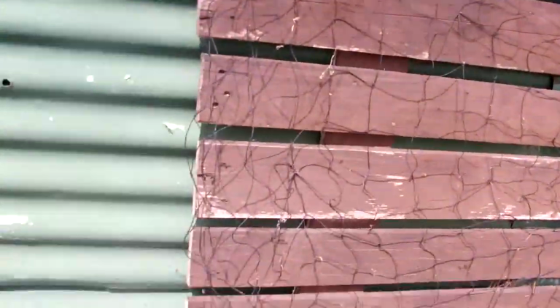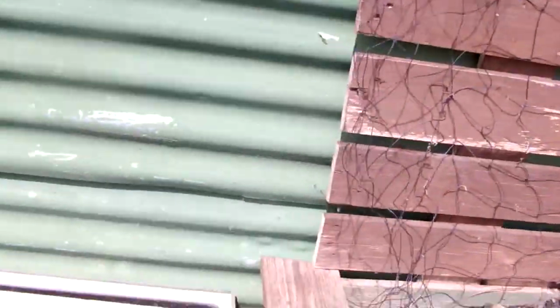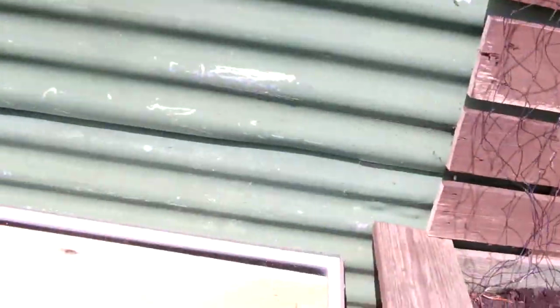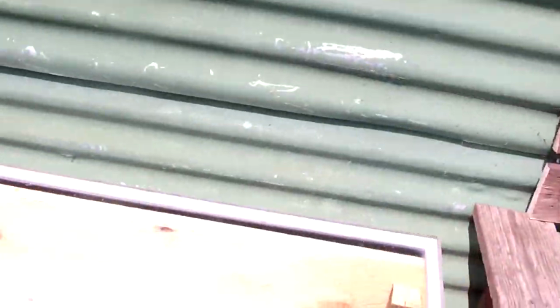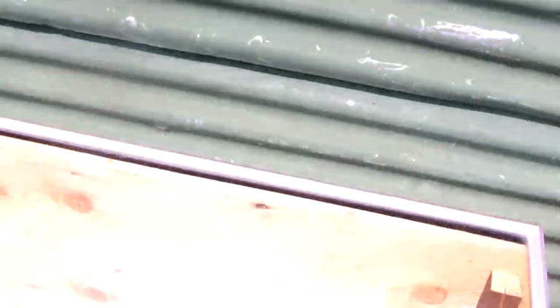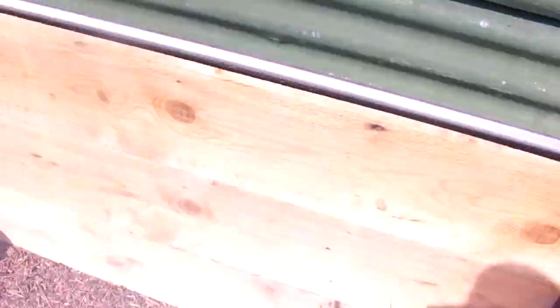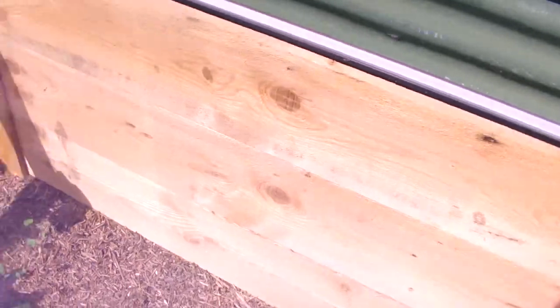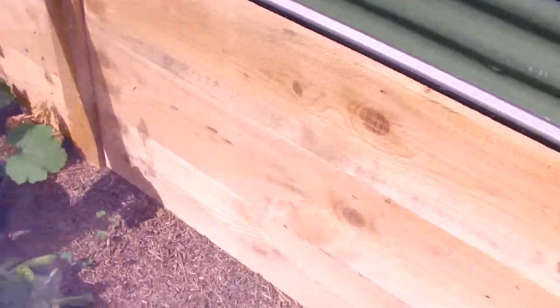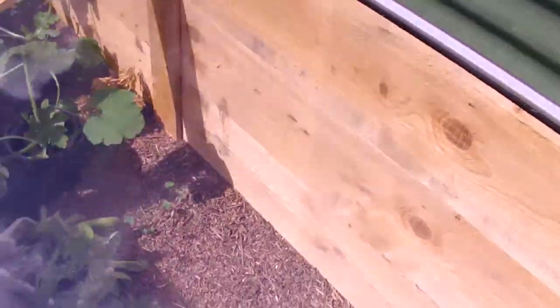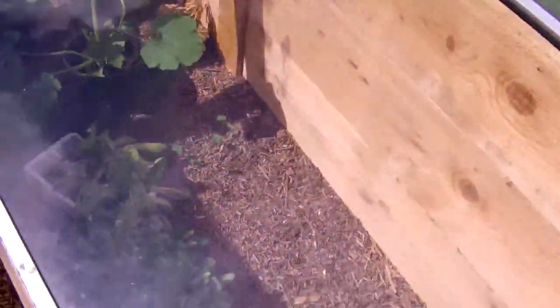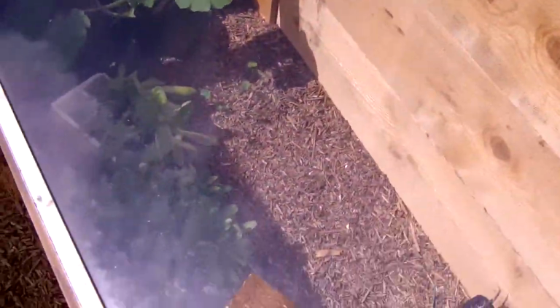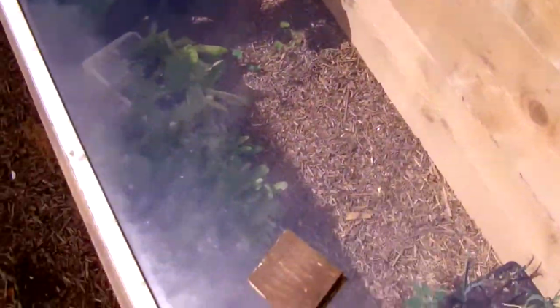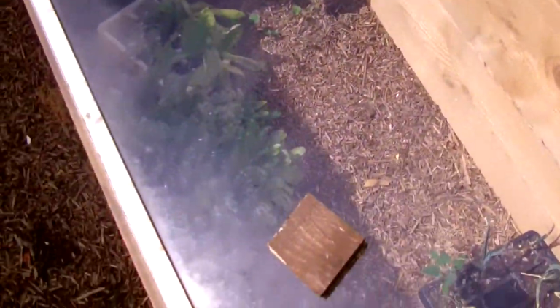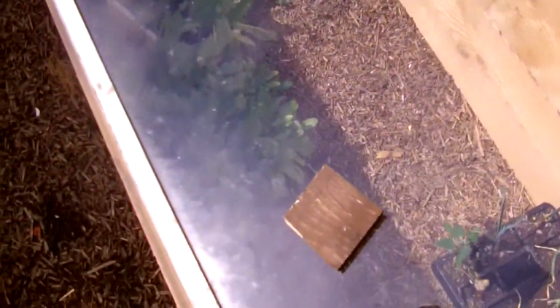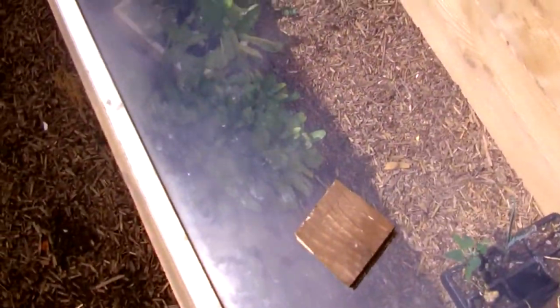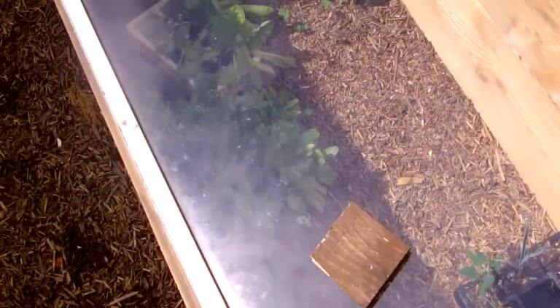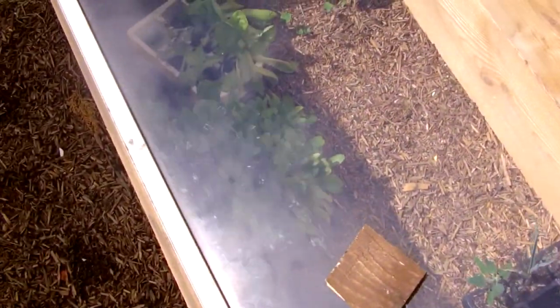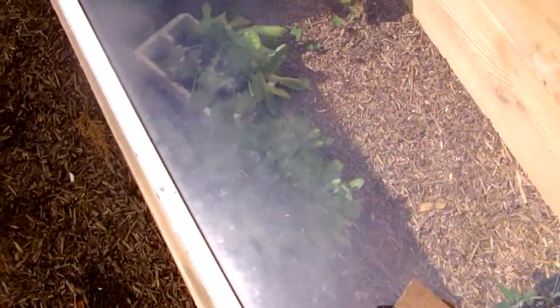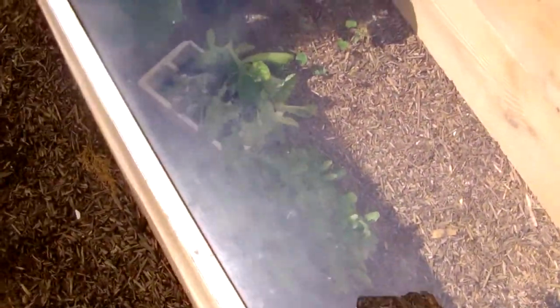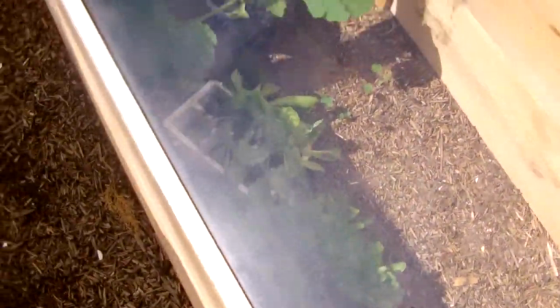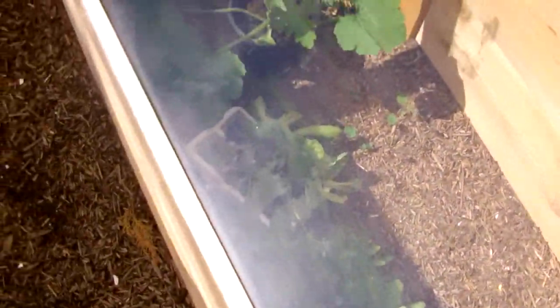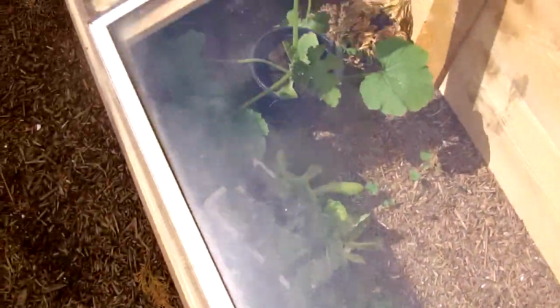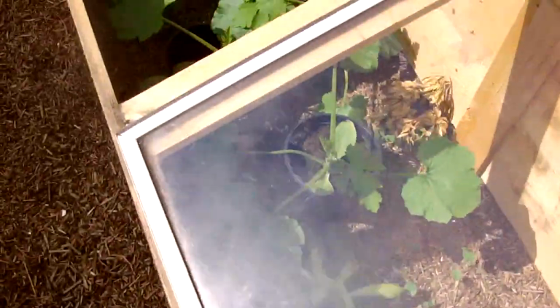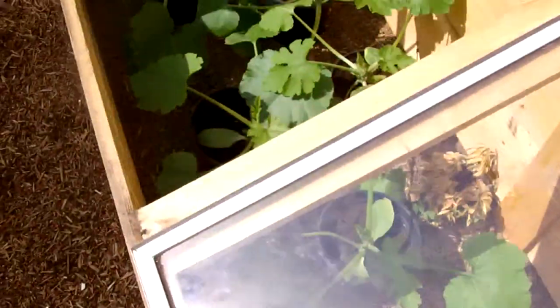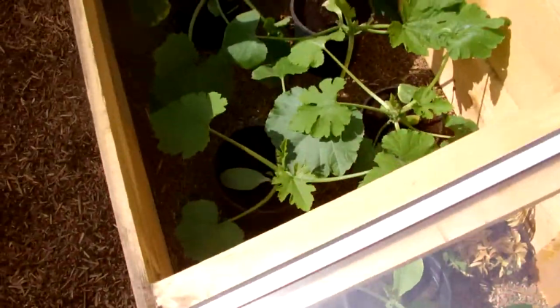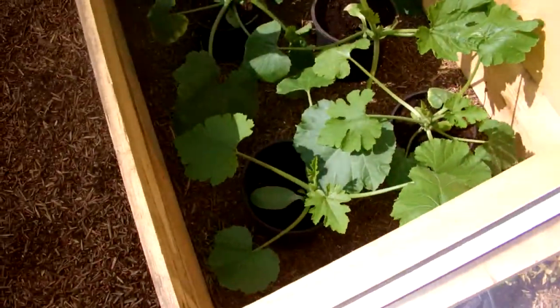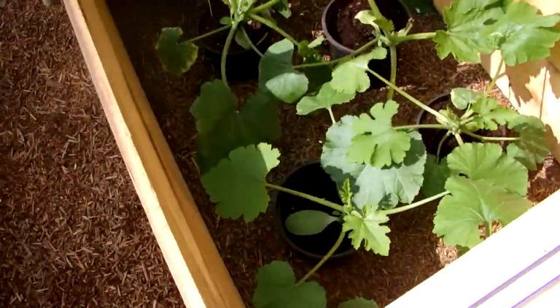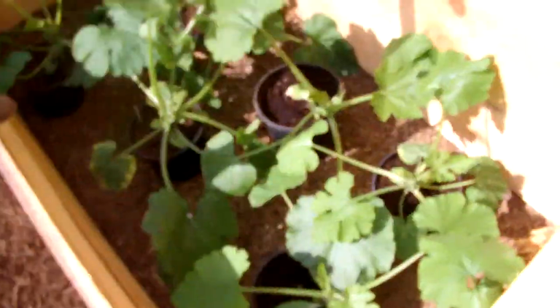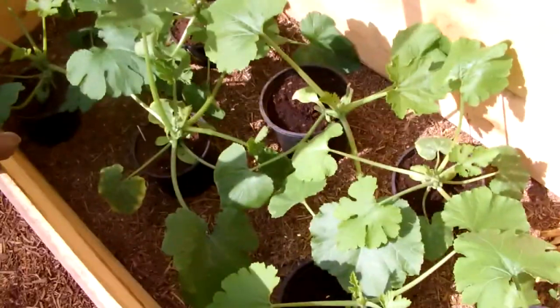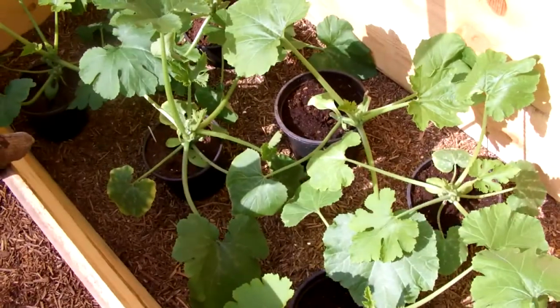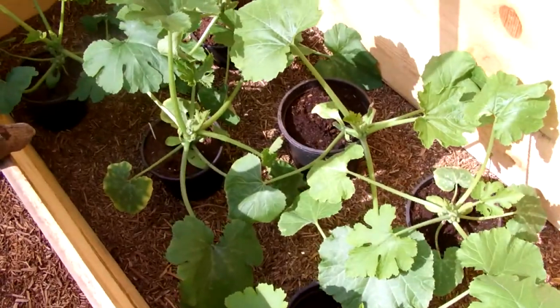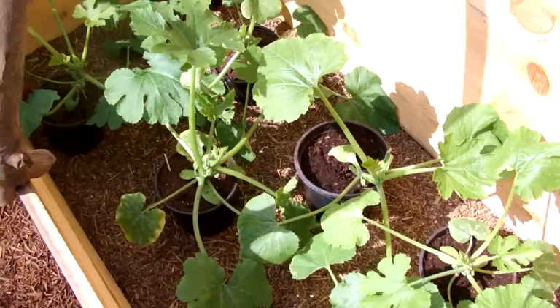Cold frame - spinach, lettuce, and these are some more courgettes.